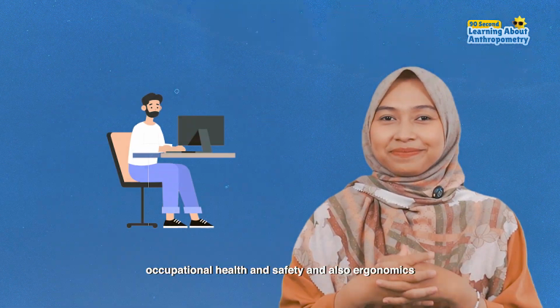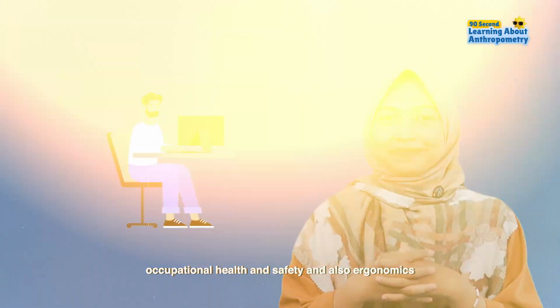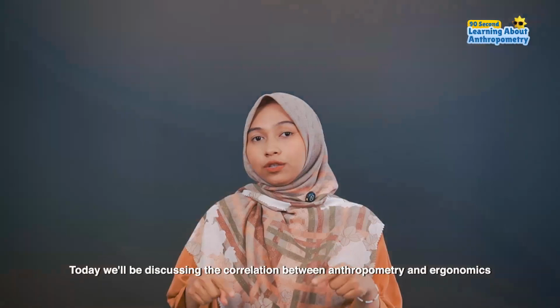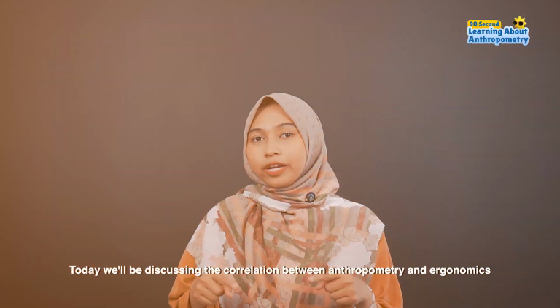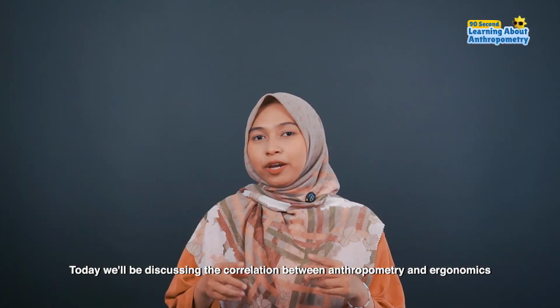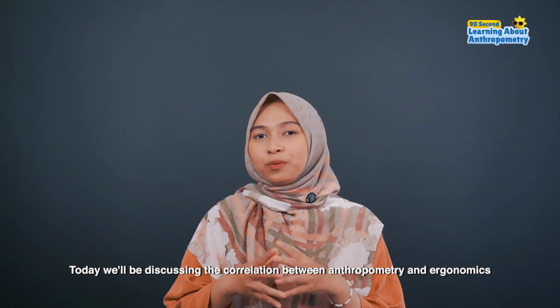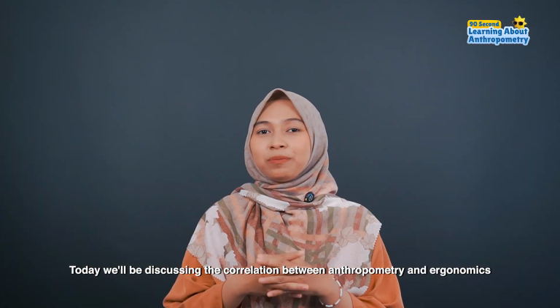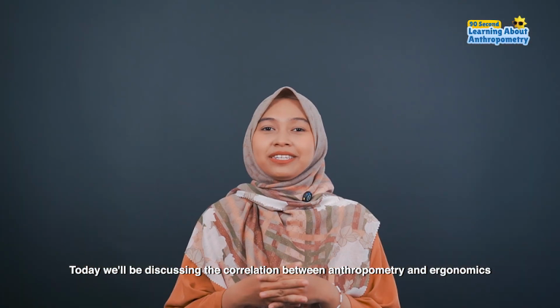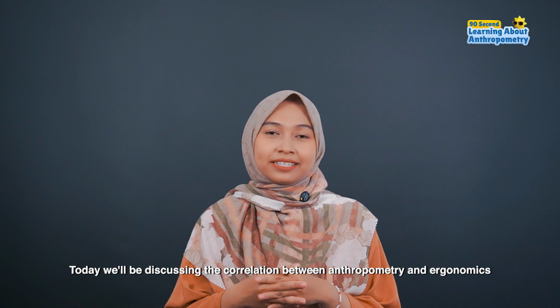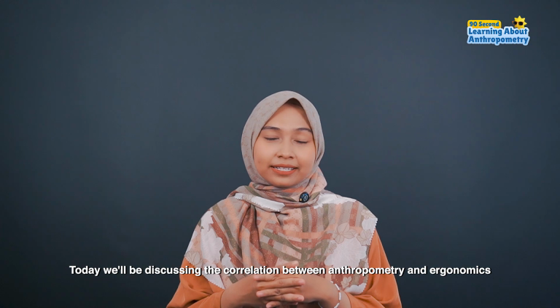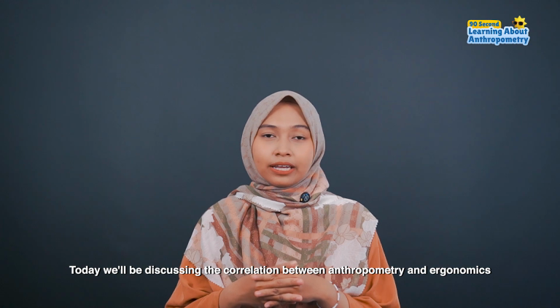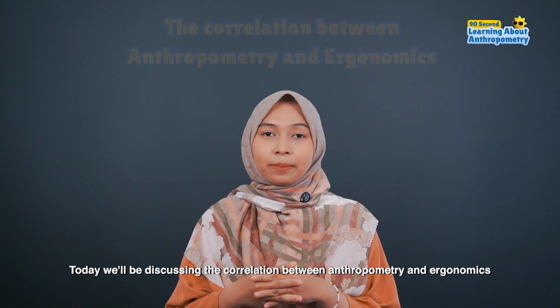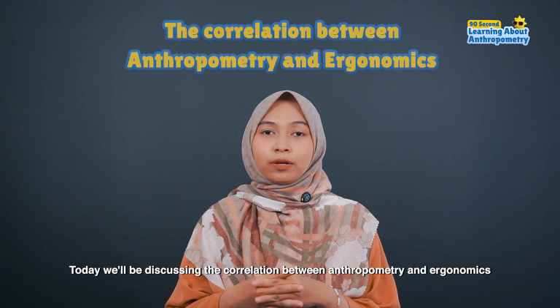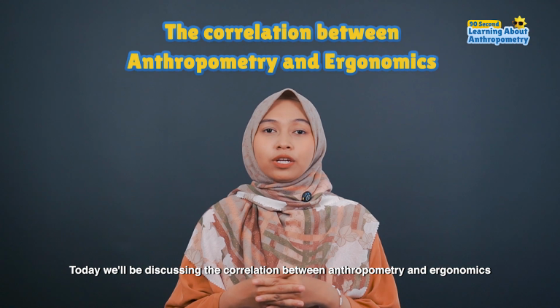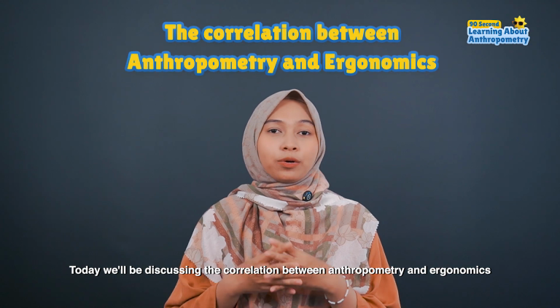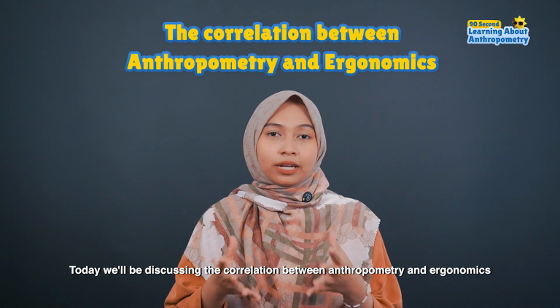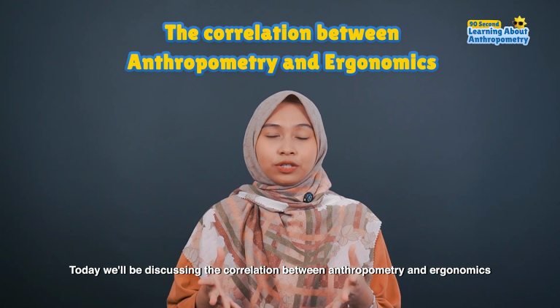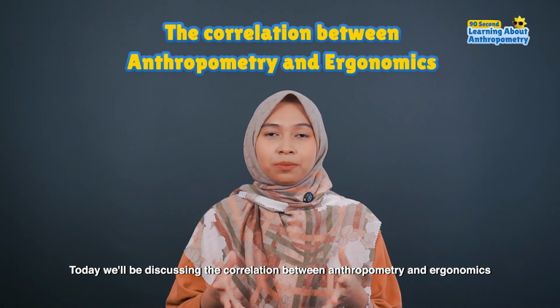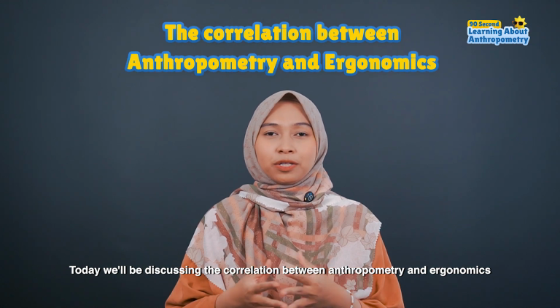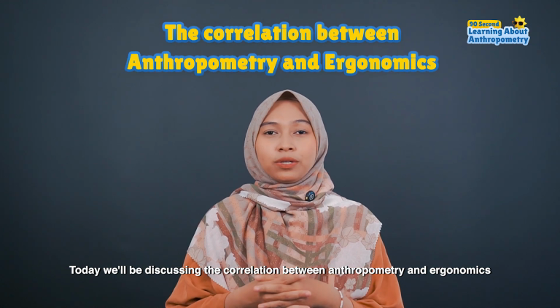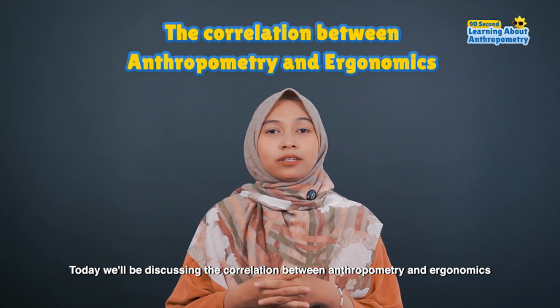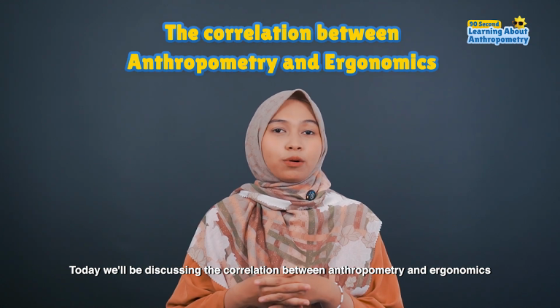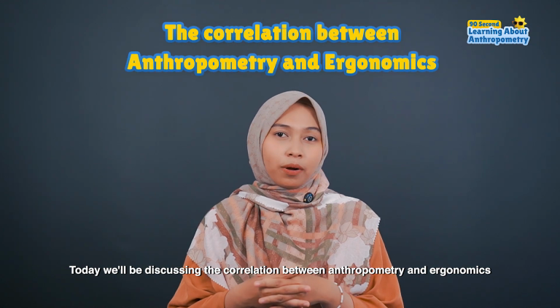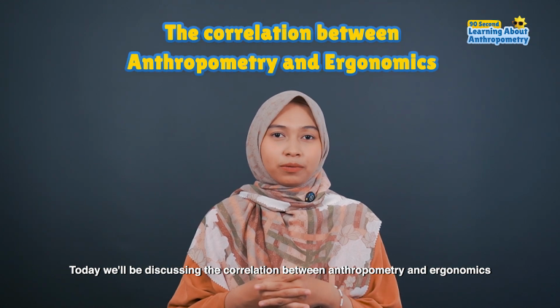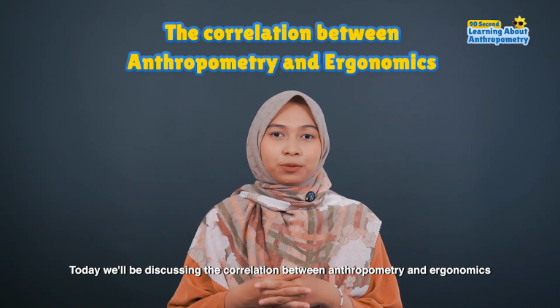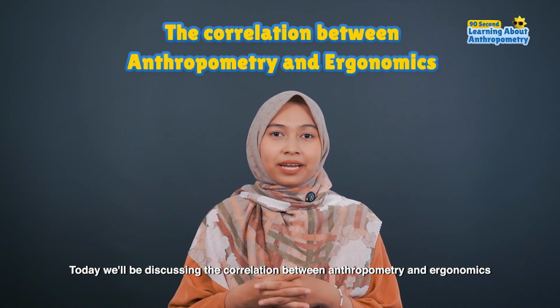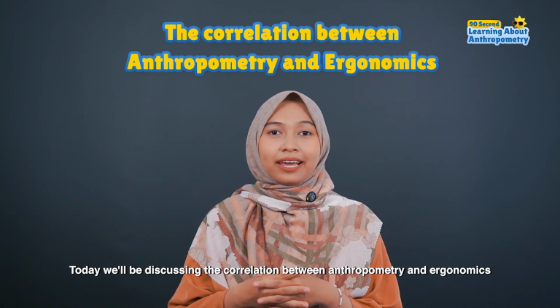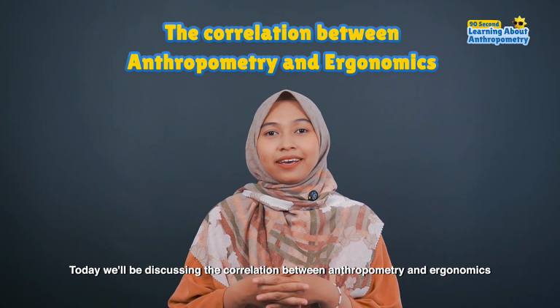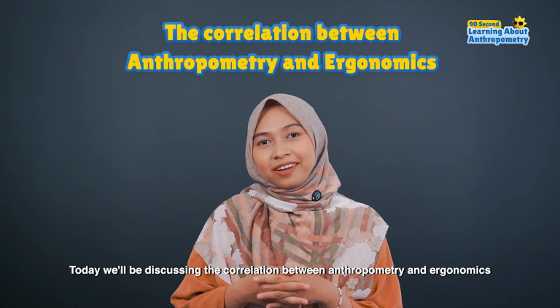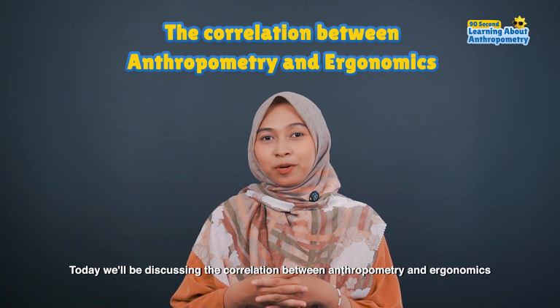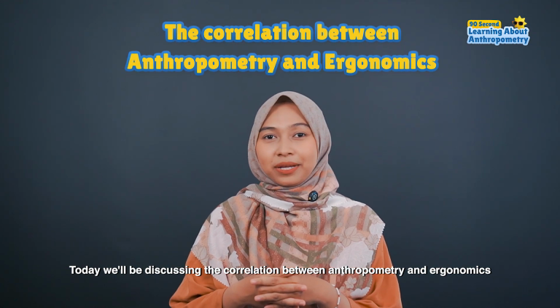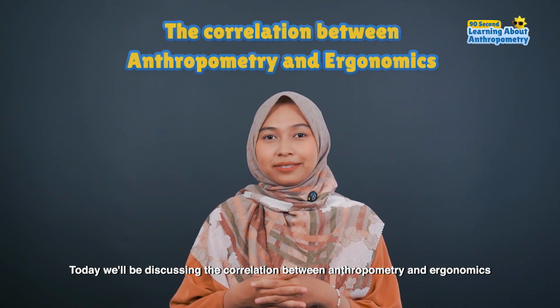Today, we'll be discussing the correlation between anthropometry and ergonomics.